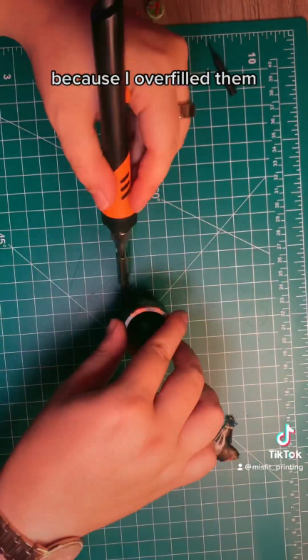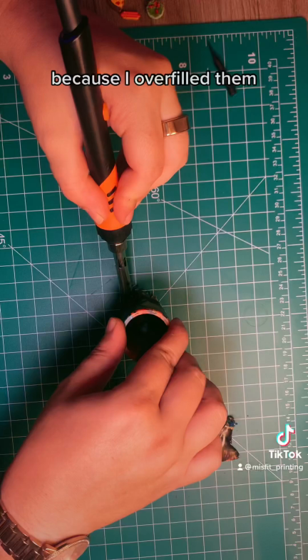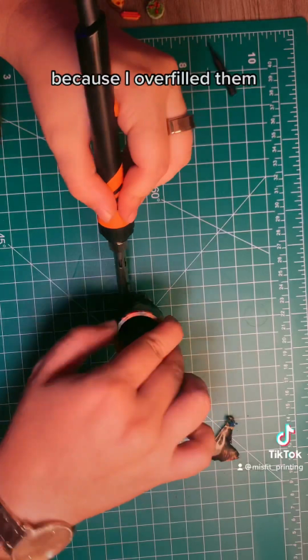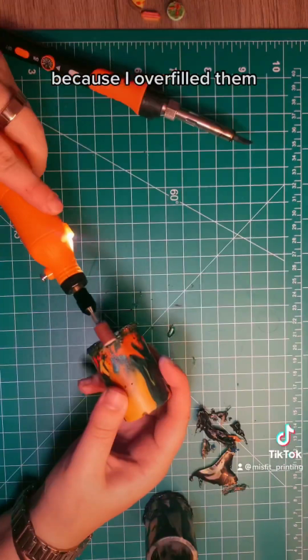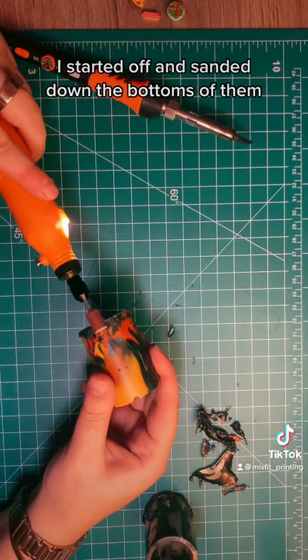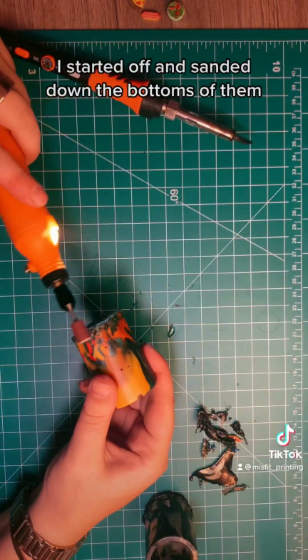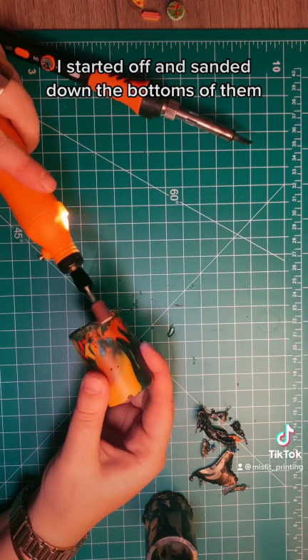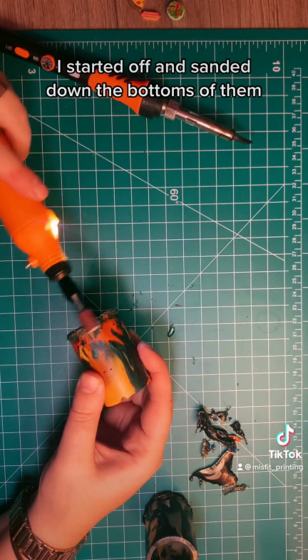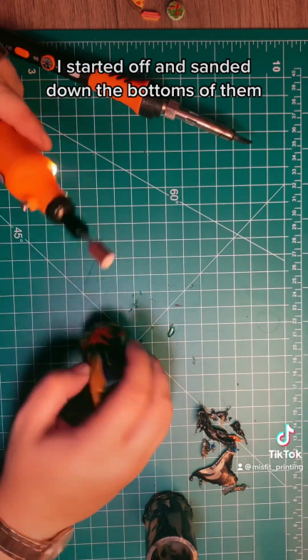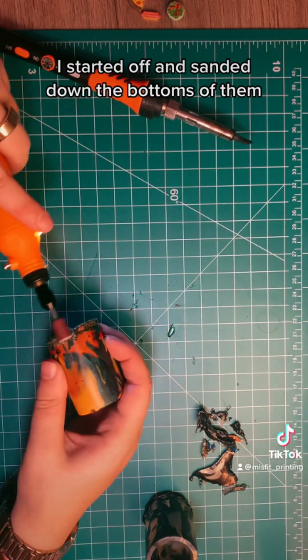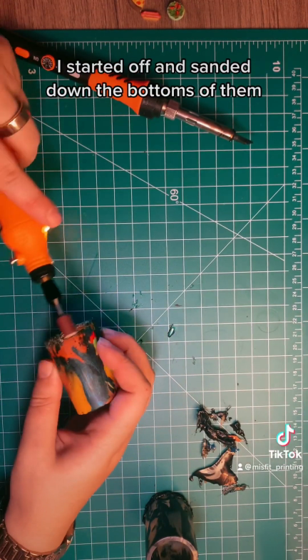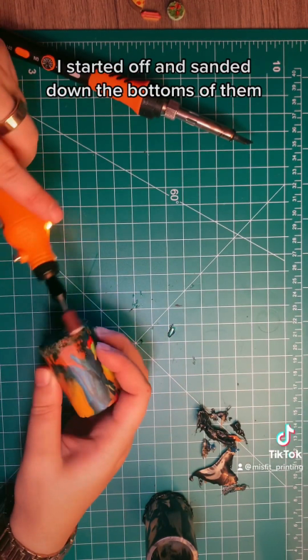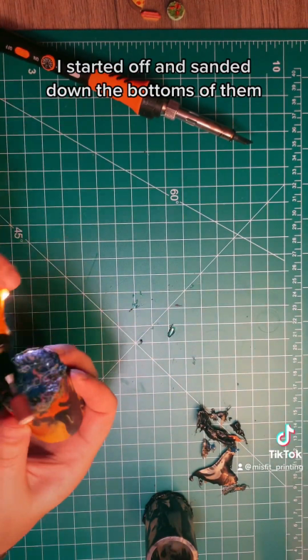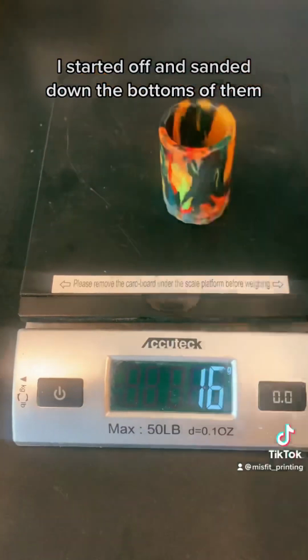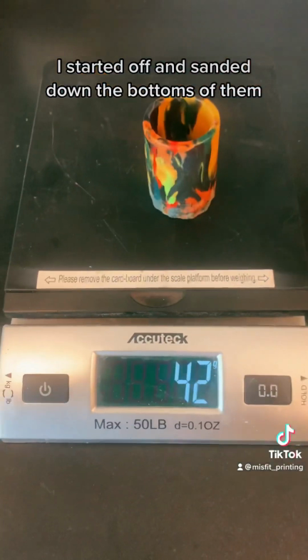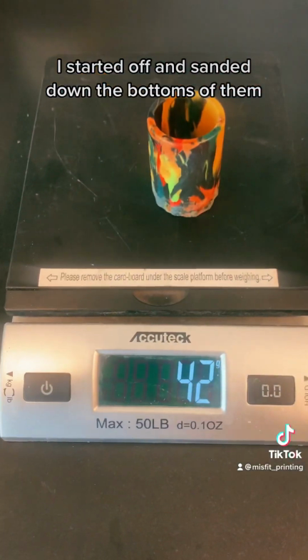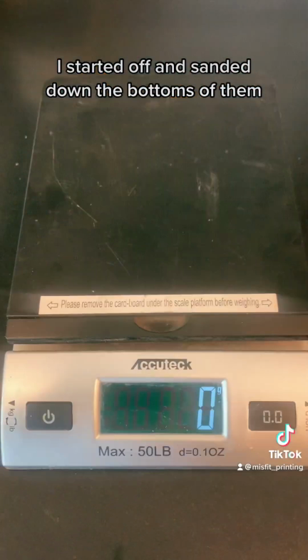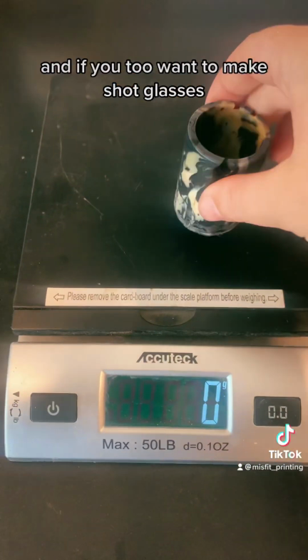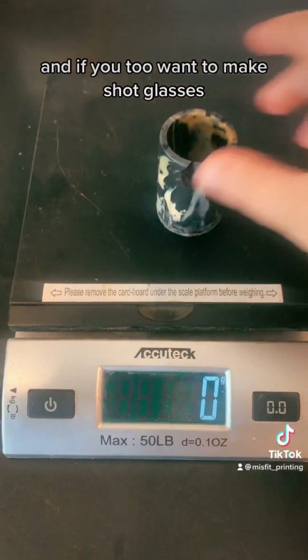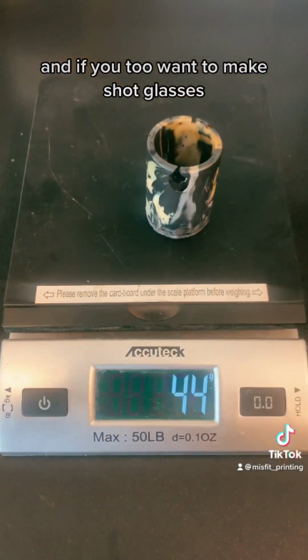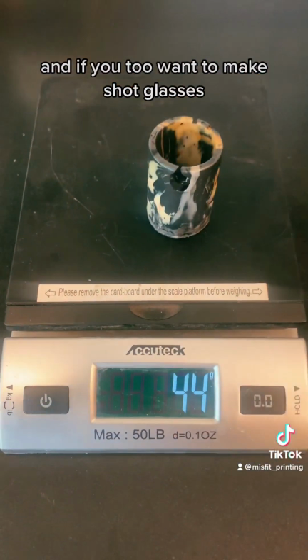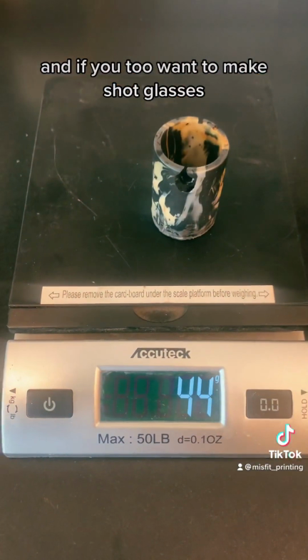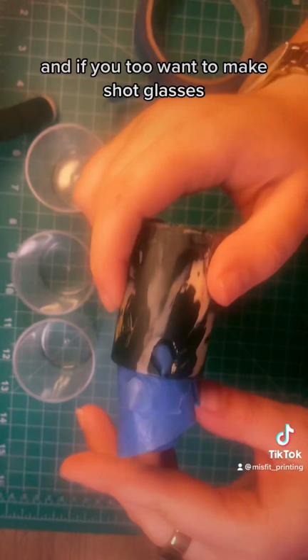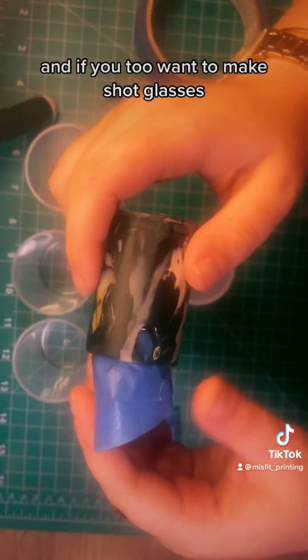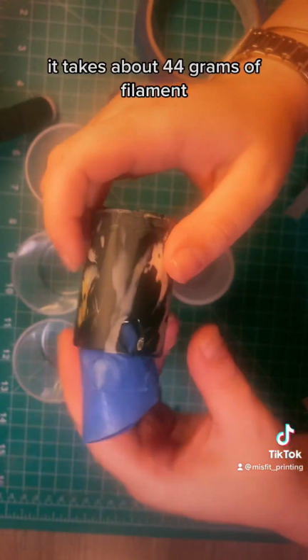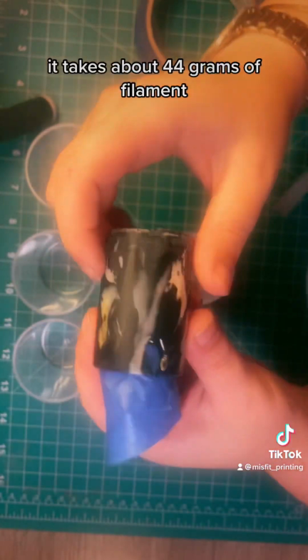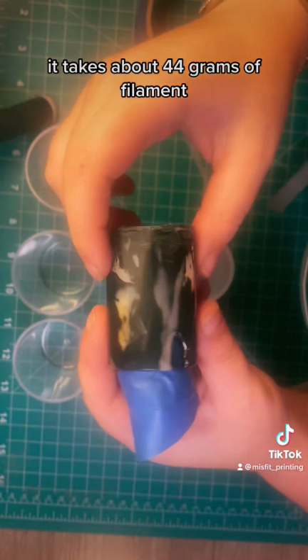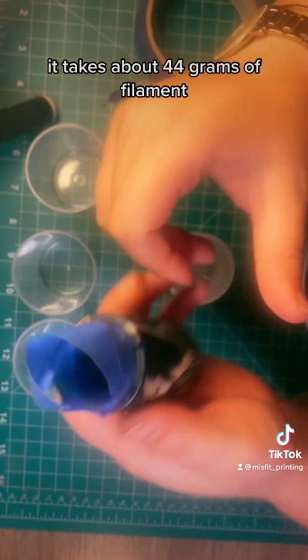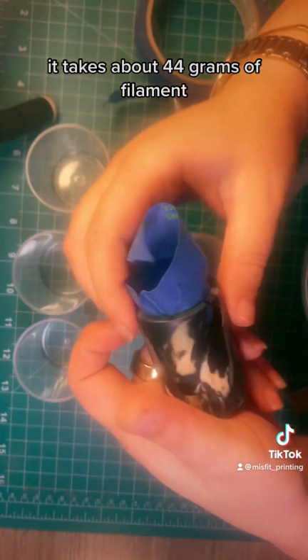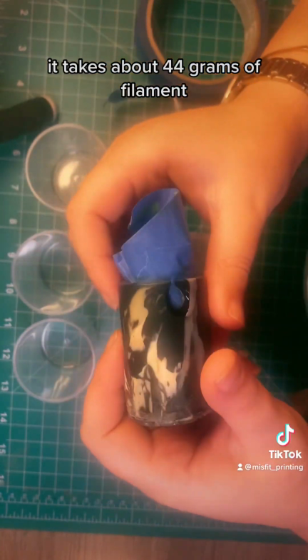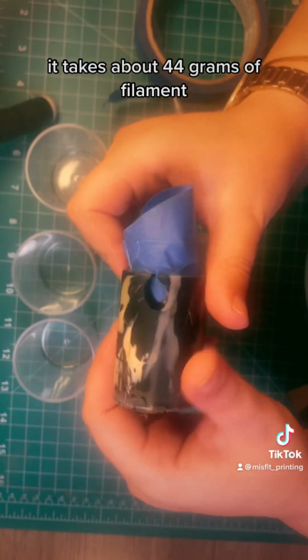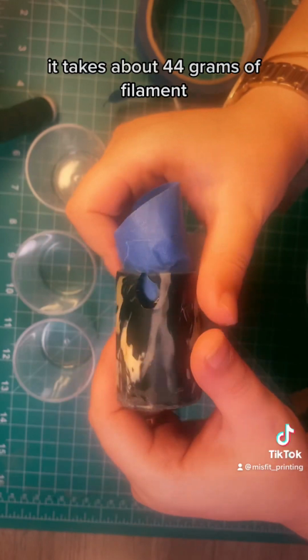Because I overfilled them, I soldered off and sanded down the bottoms. And if you too want to make shot glasses, it takes about 44 grams of filament.